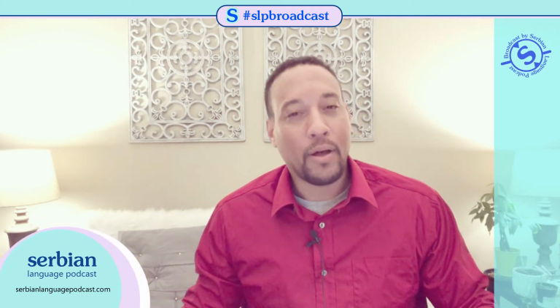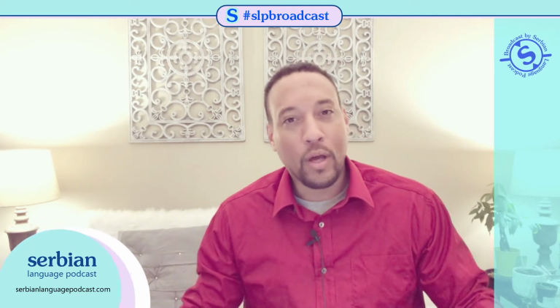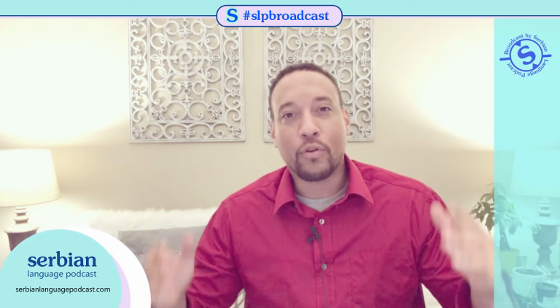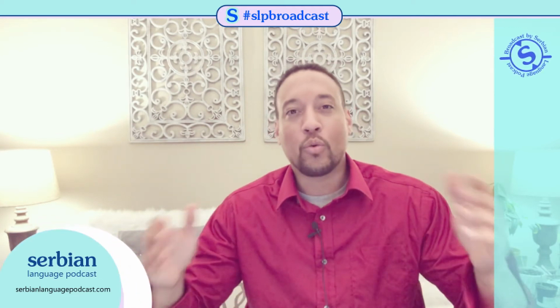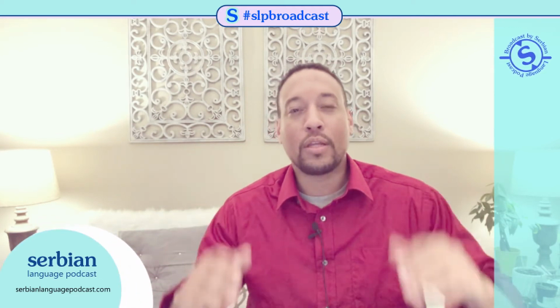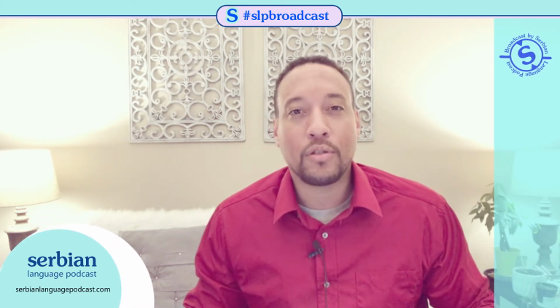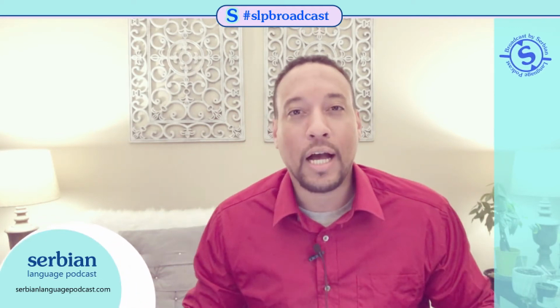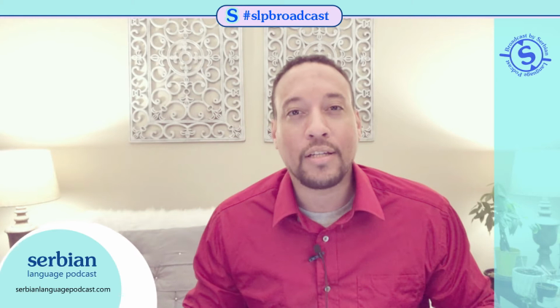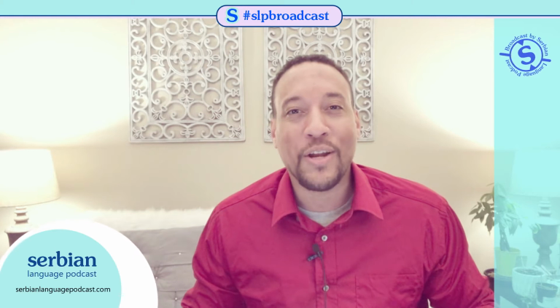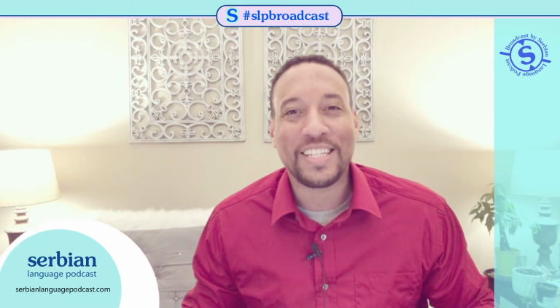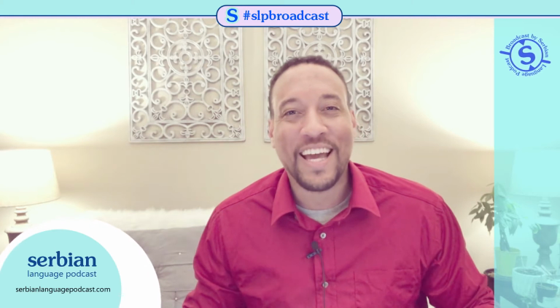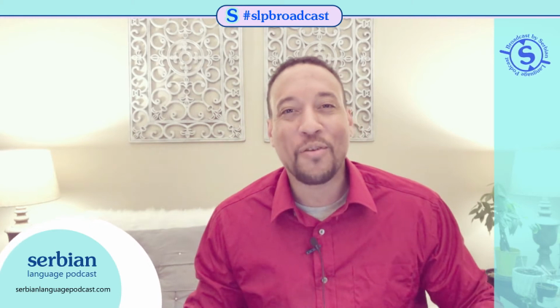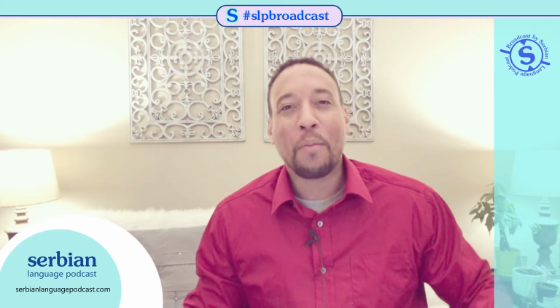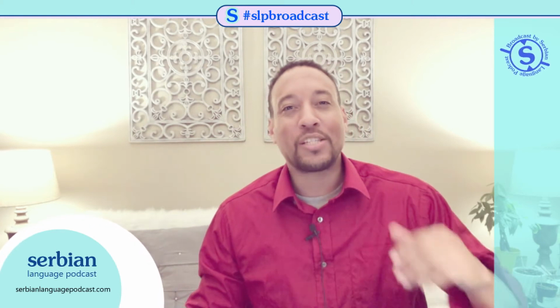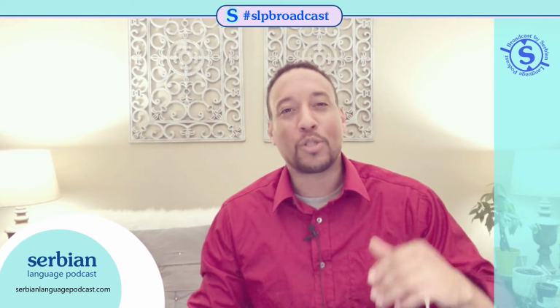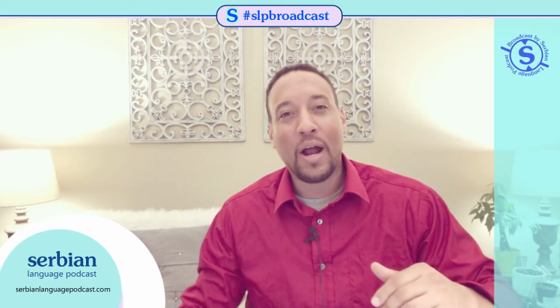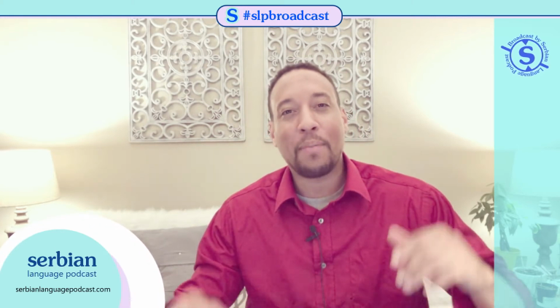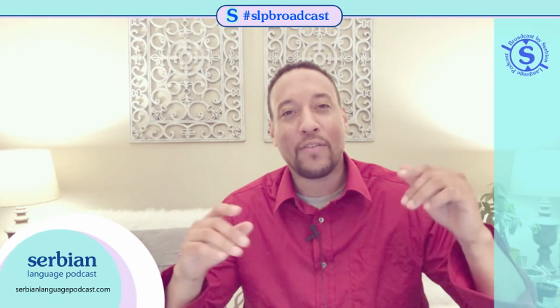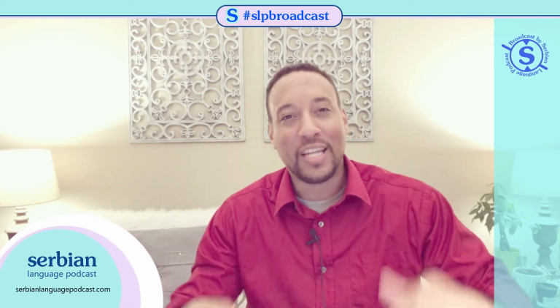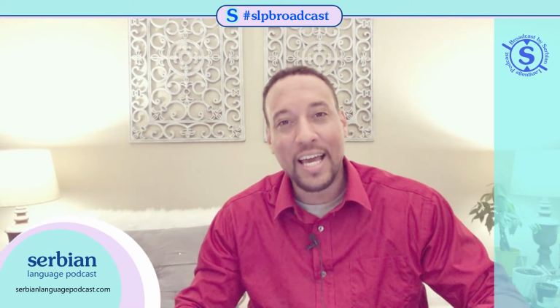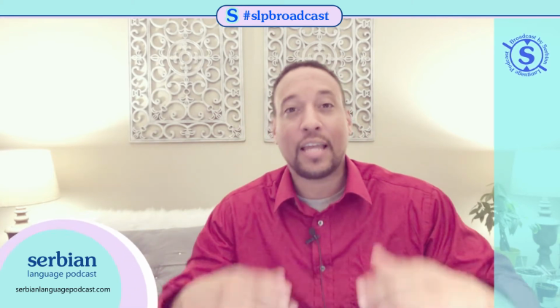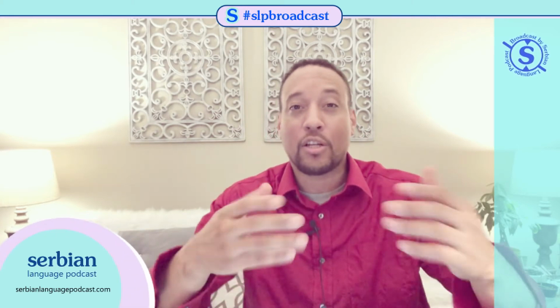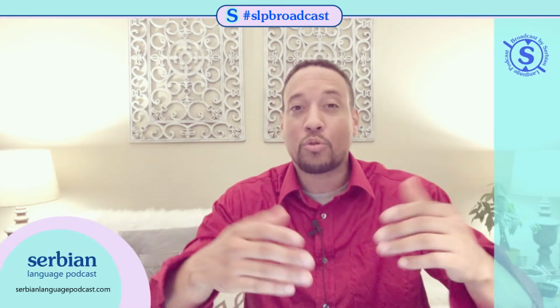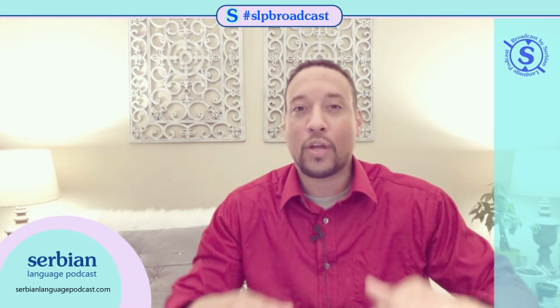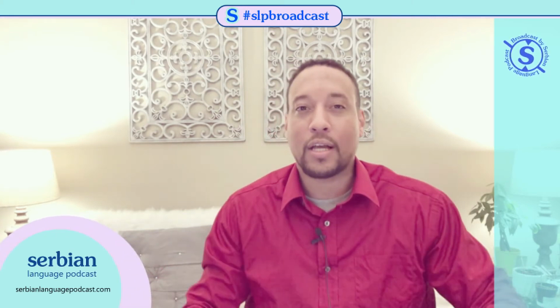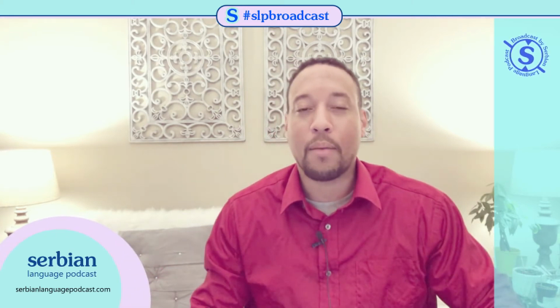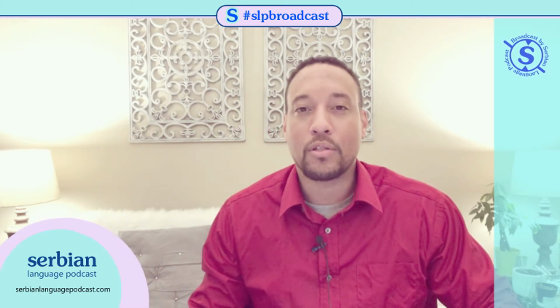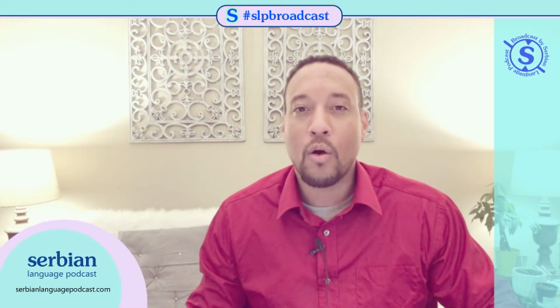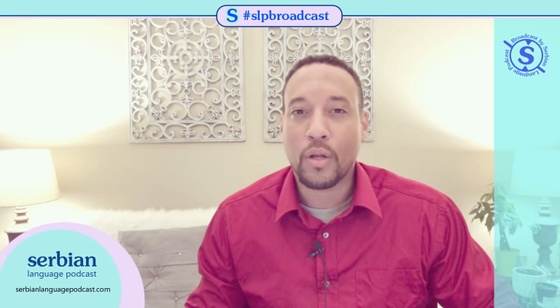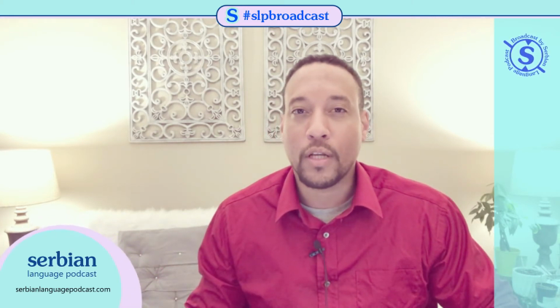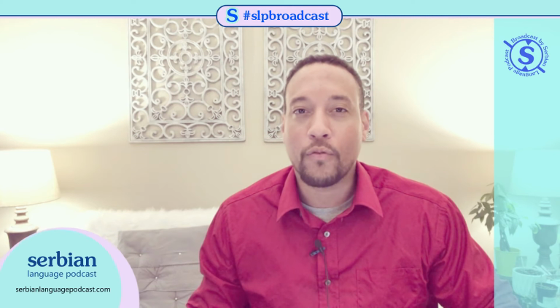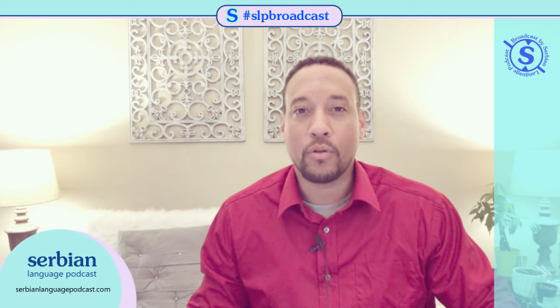By the way, if you're enjoying the content here on this channel, please subscribe, give us a like, and let us know what you think in the comments. We would love to hear from you.